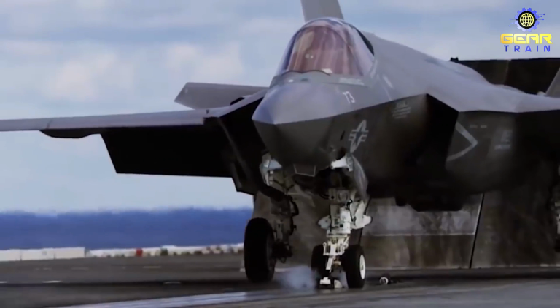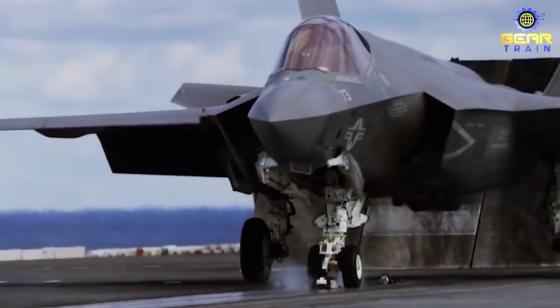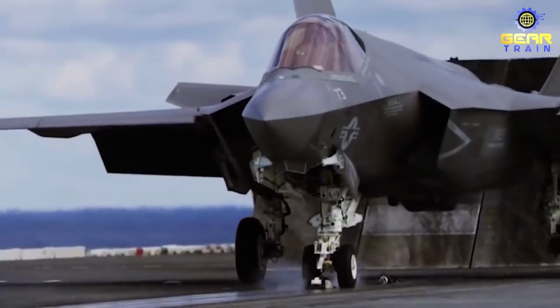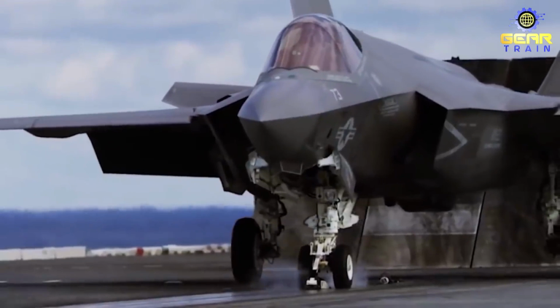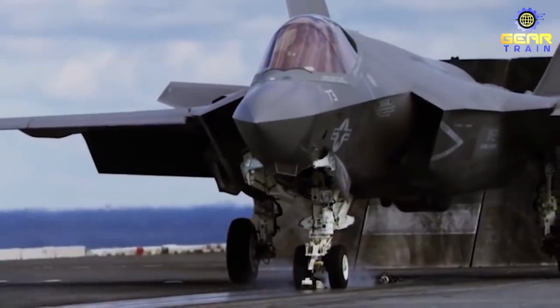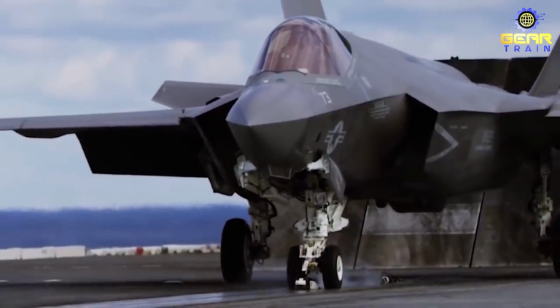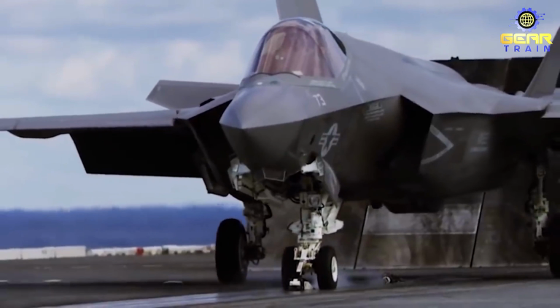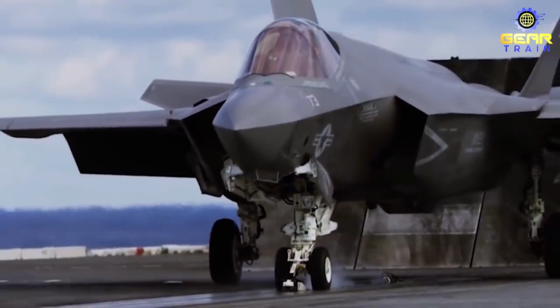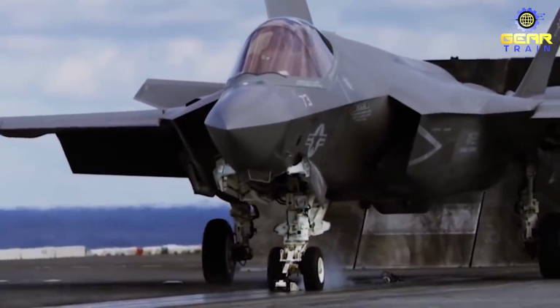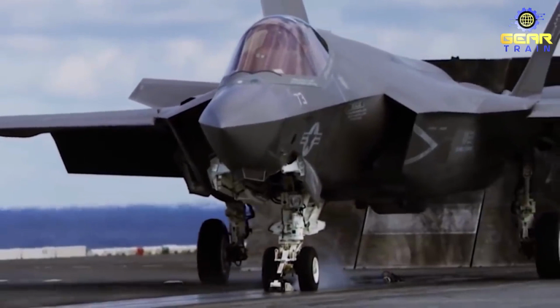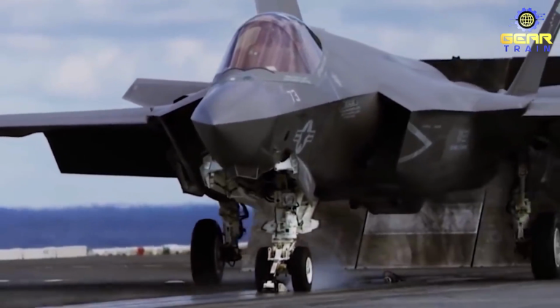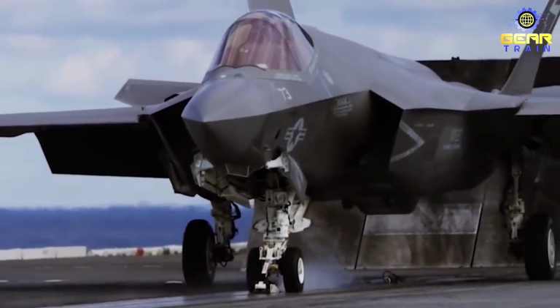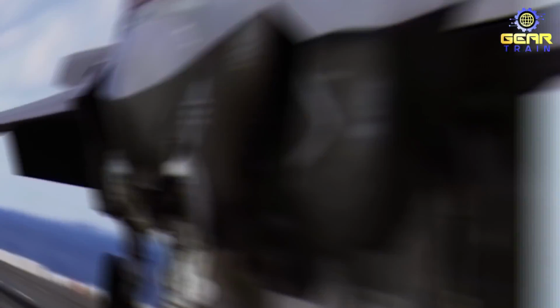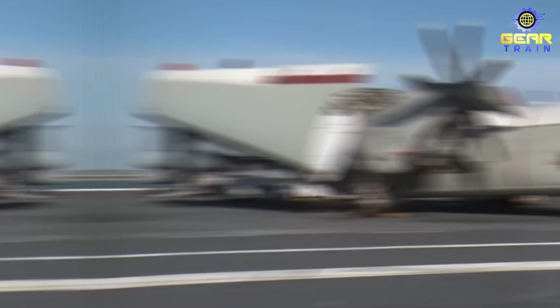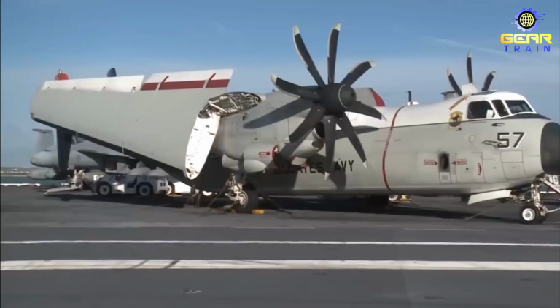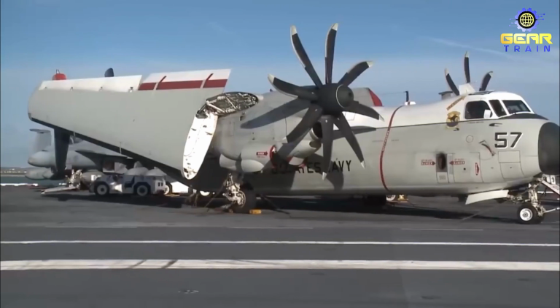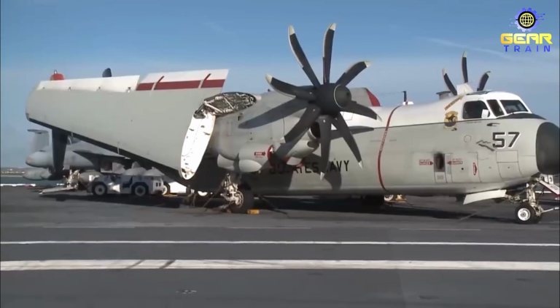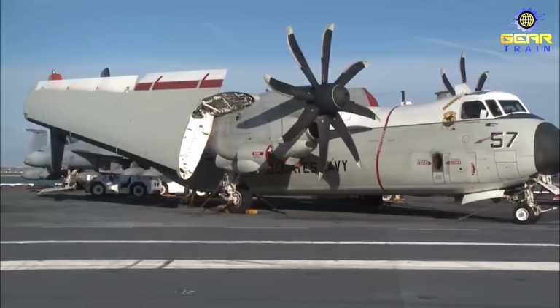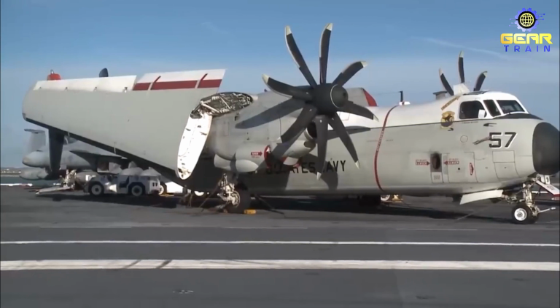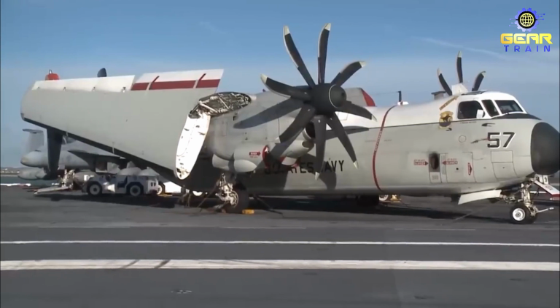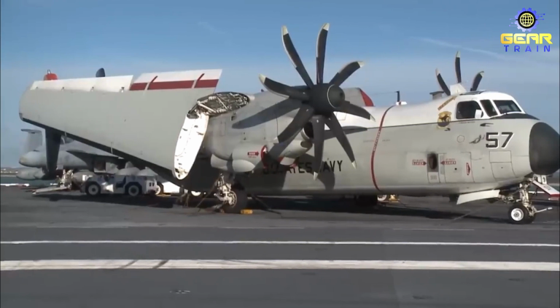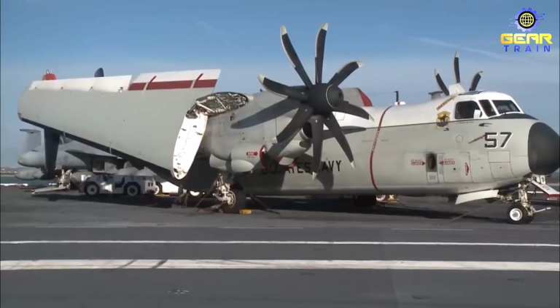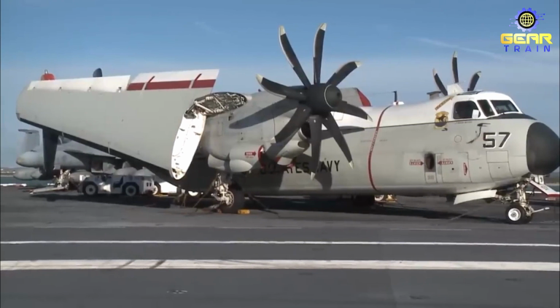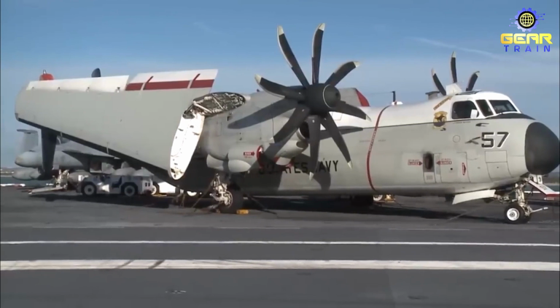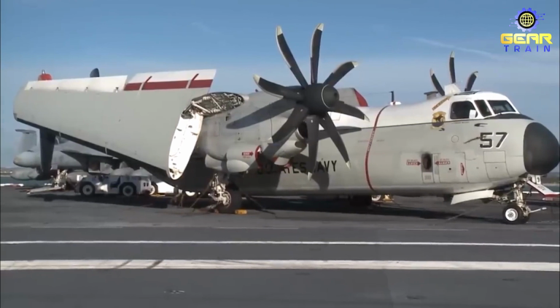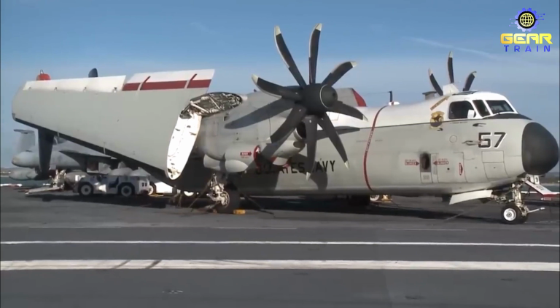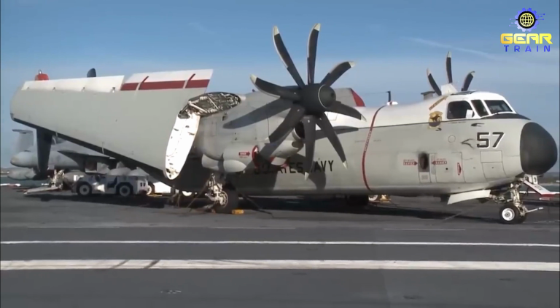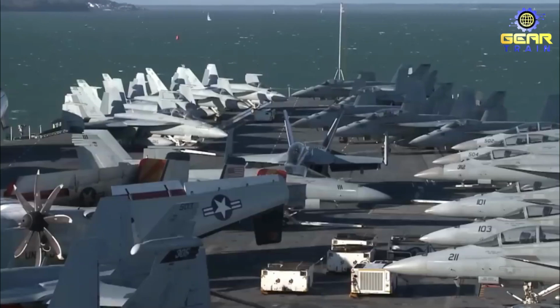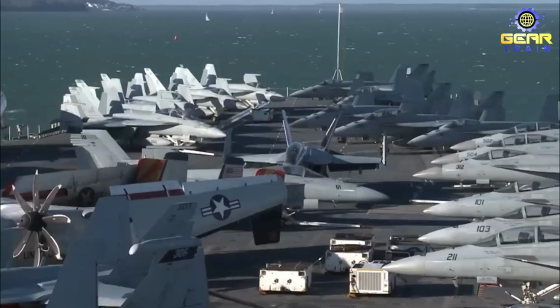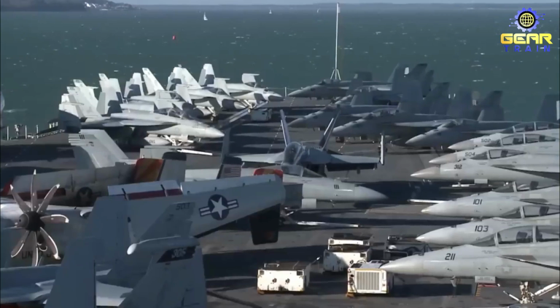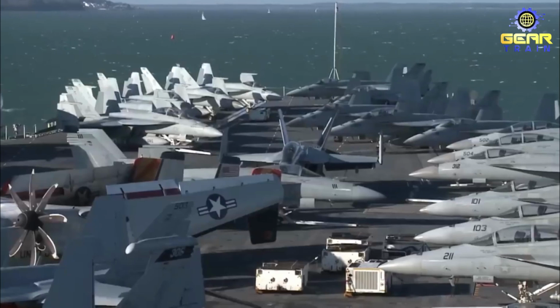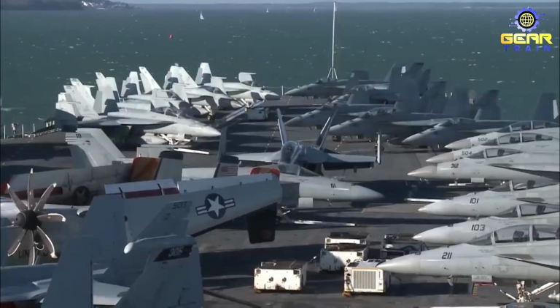The aircraft complement includes F-35 stealth fighters, E-2D Hawkeye high surveillance planes, and various helicopters.